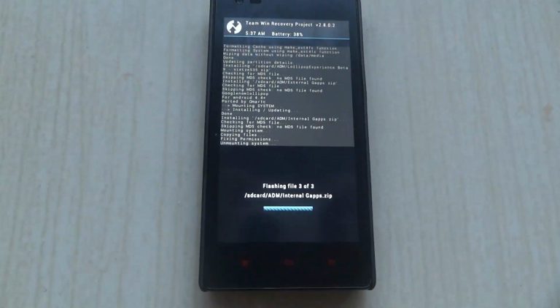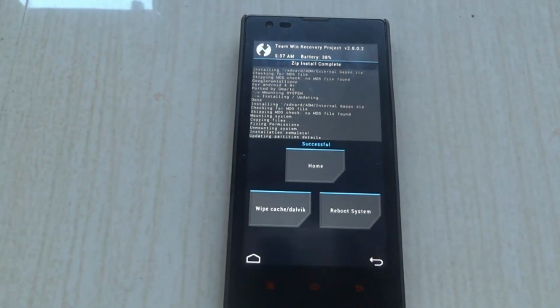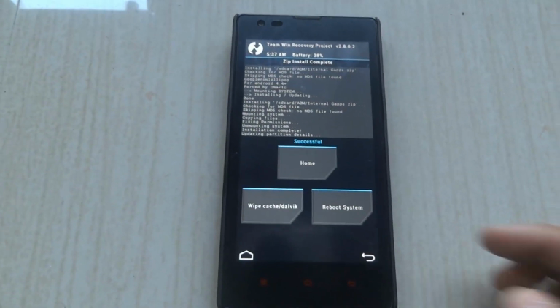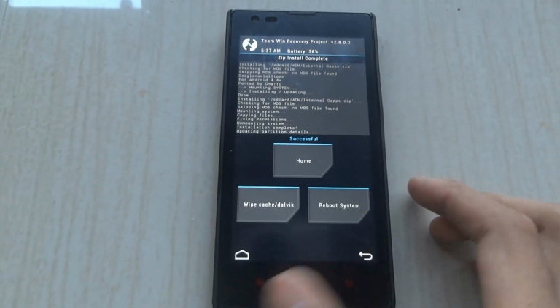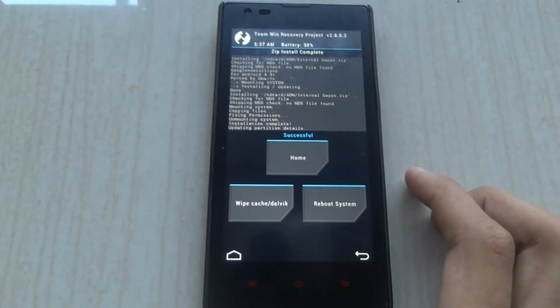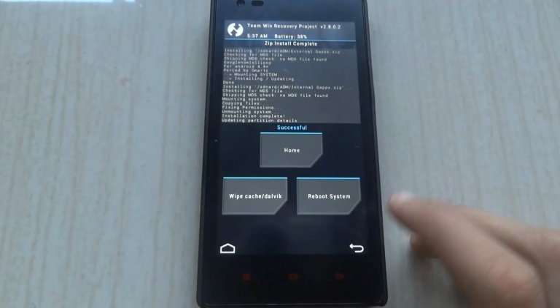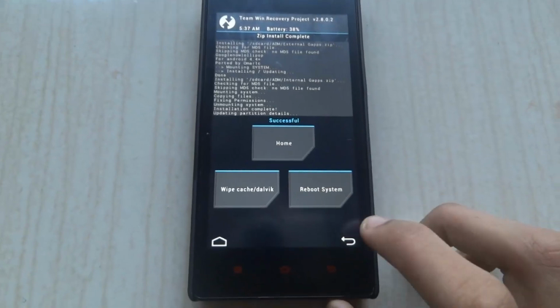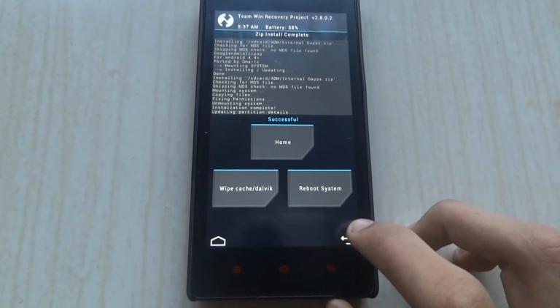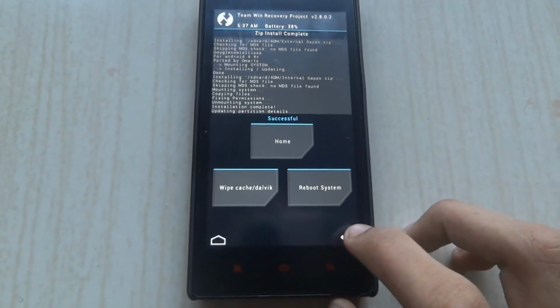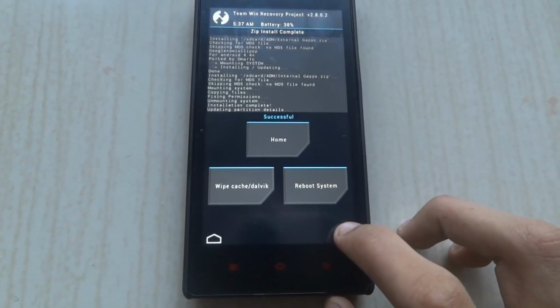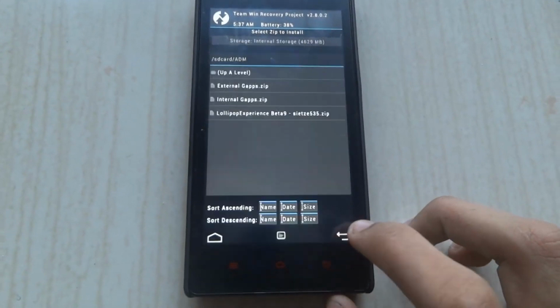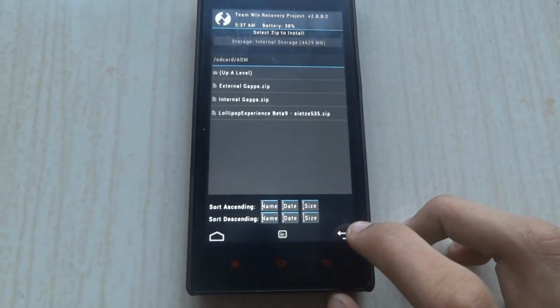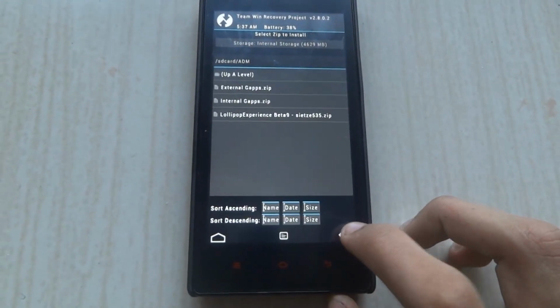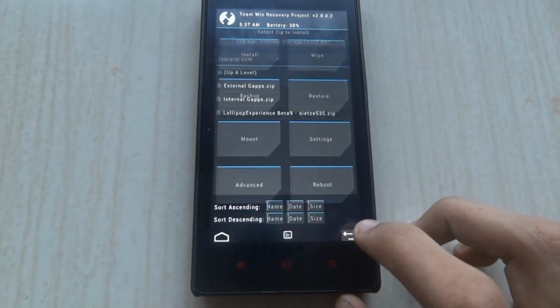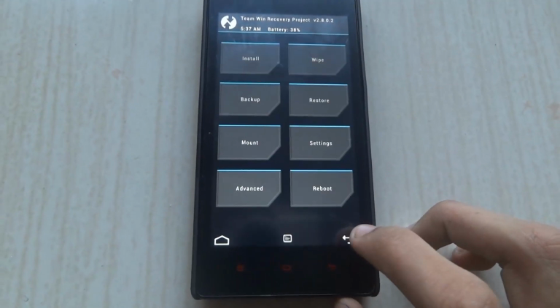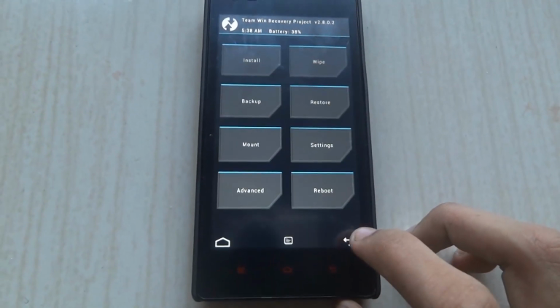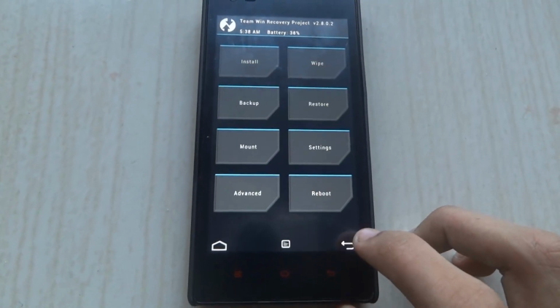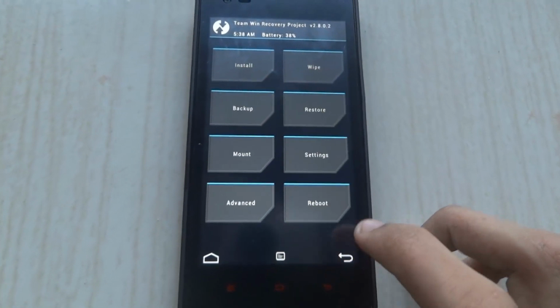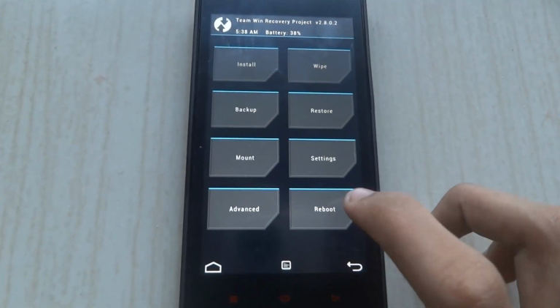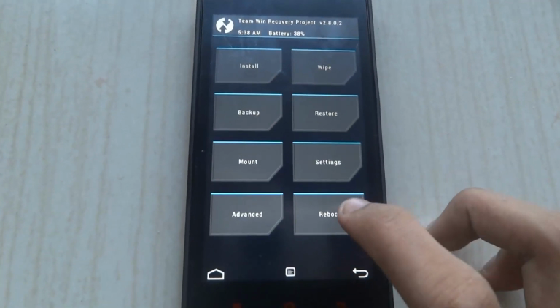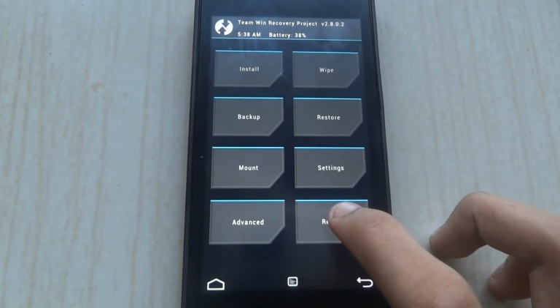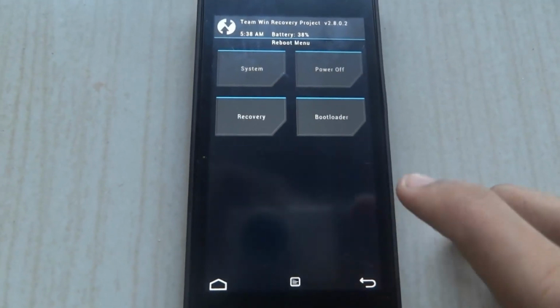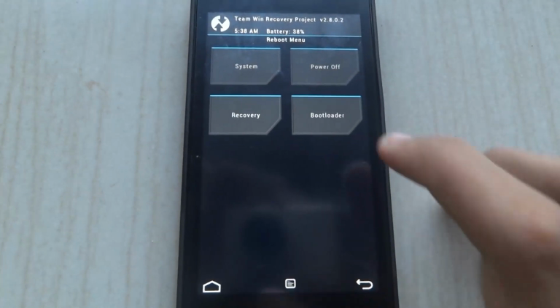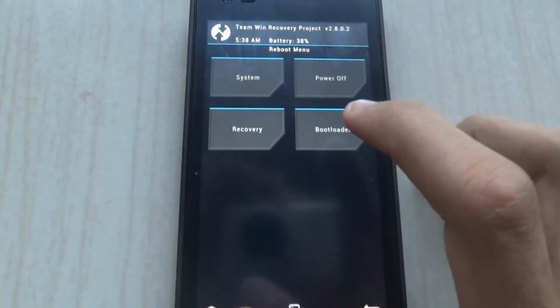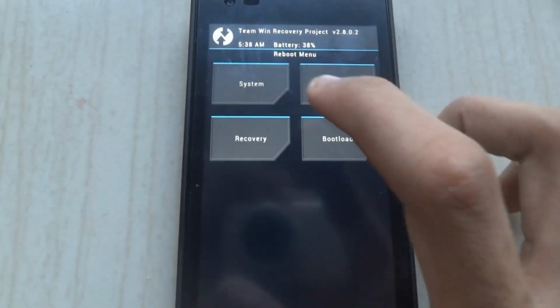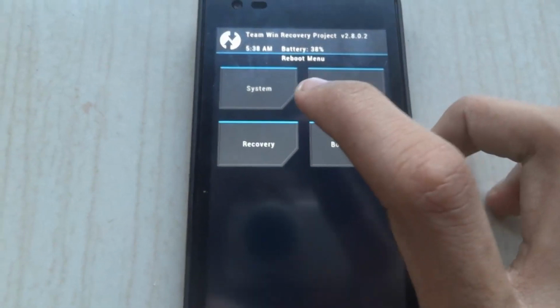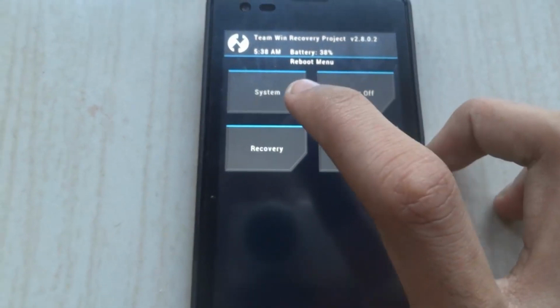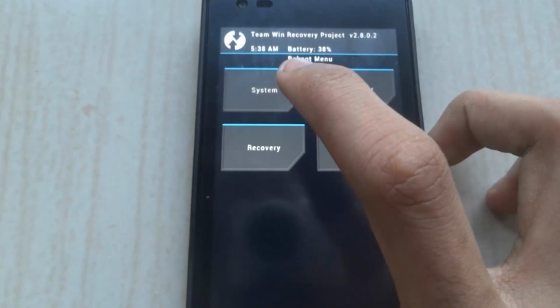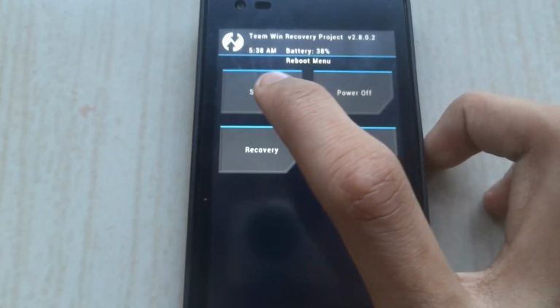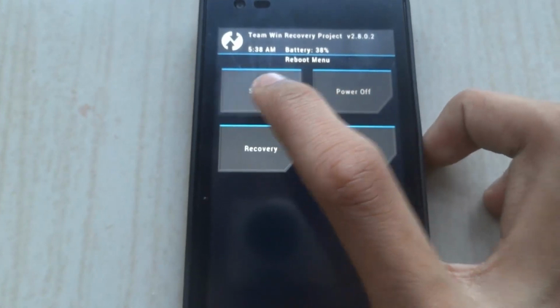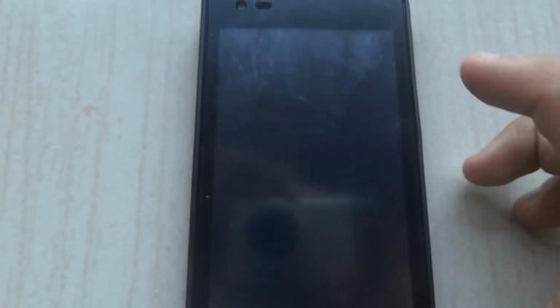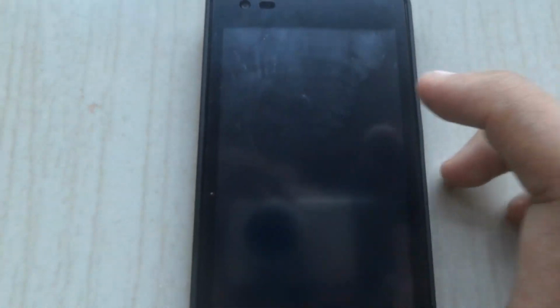Once you have completed, go to Back, then Back again. Then click on Reboot and click on Reboot System.